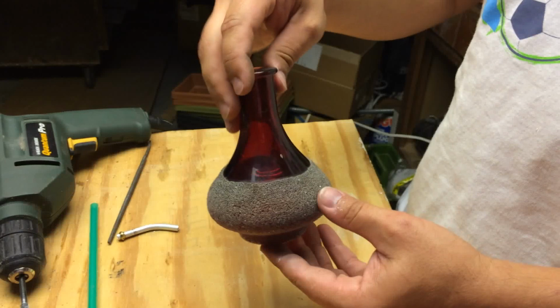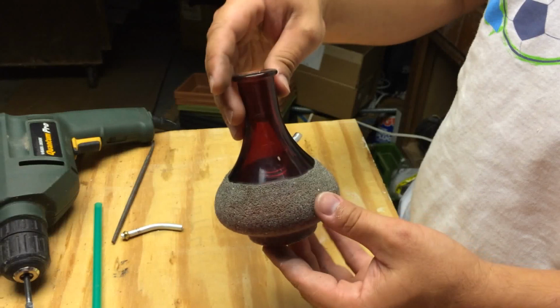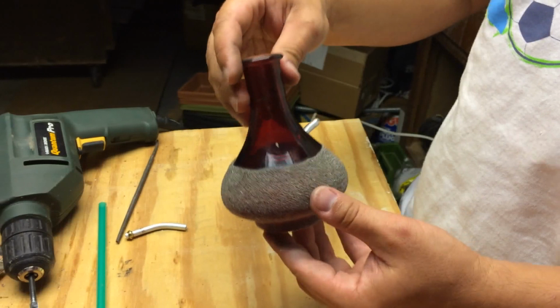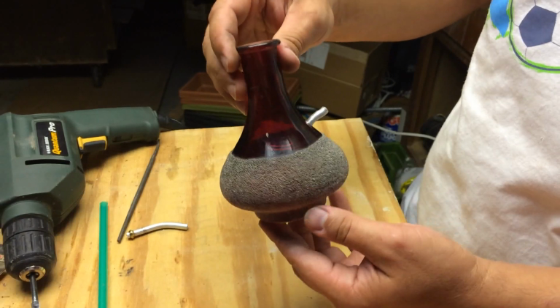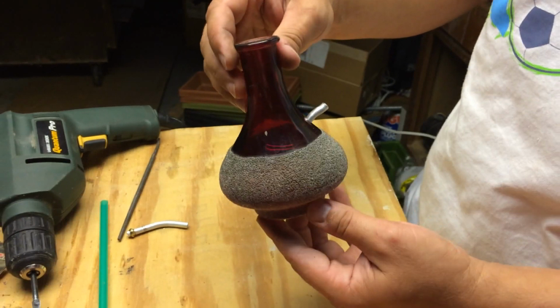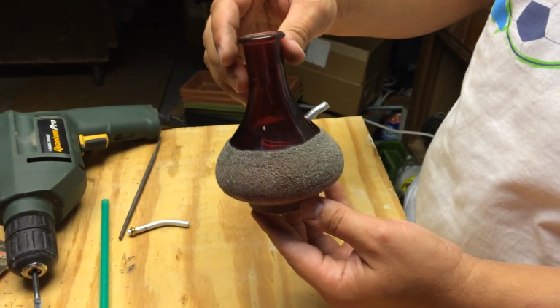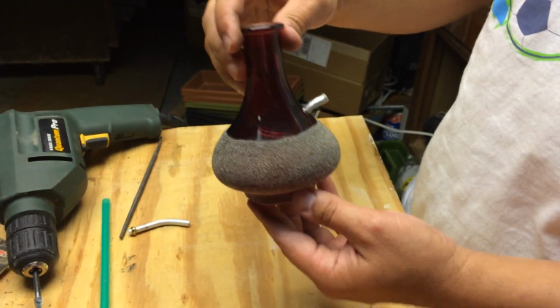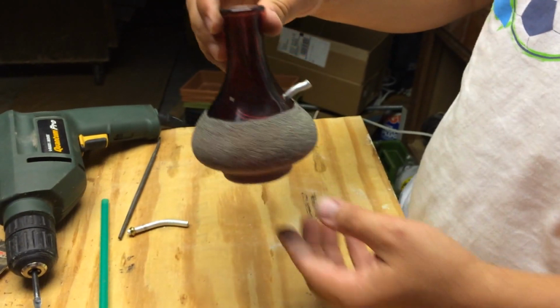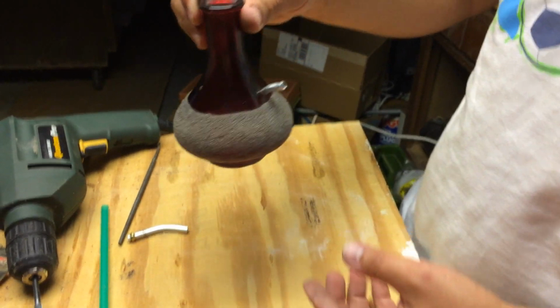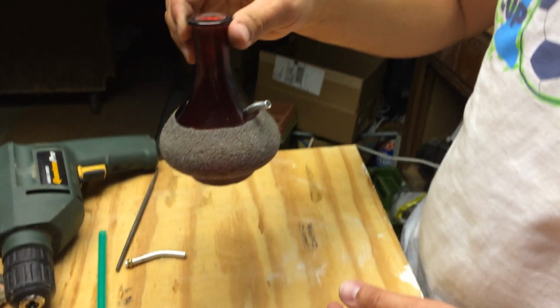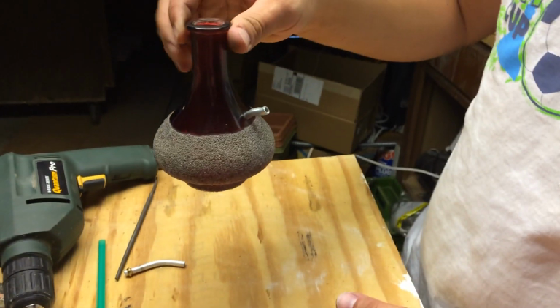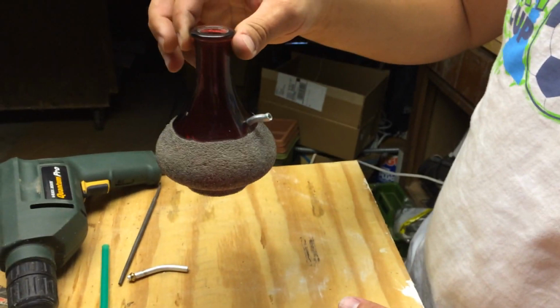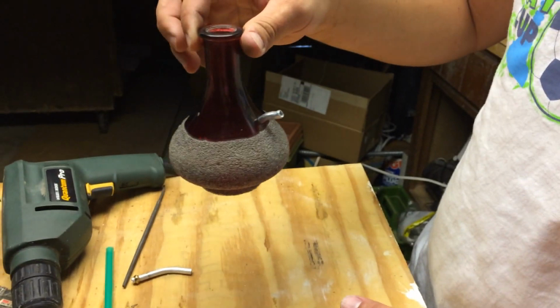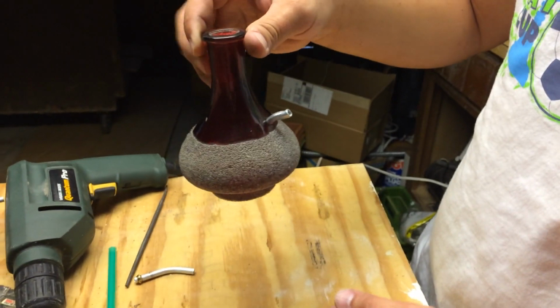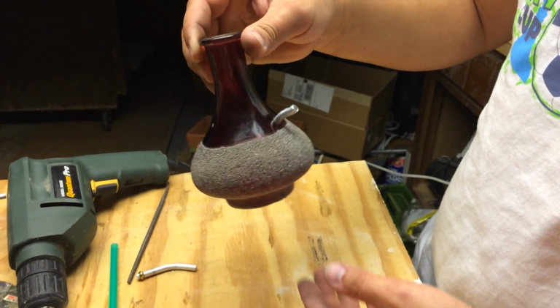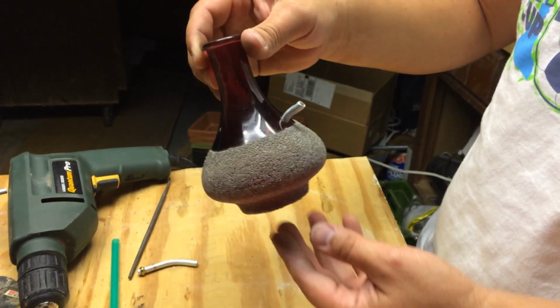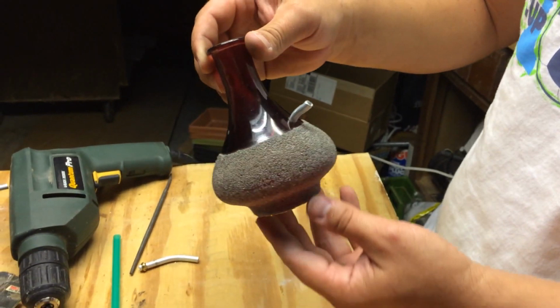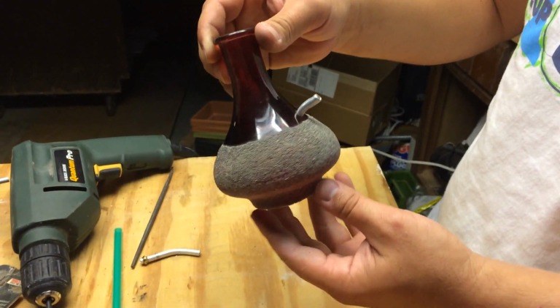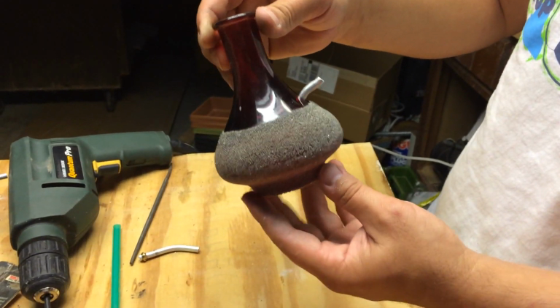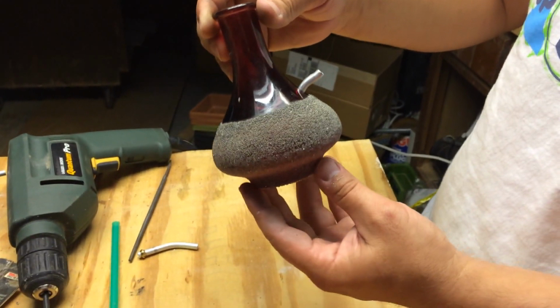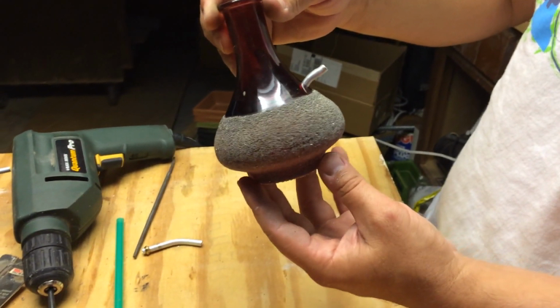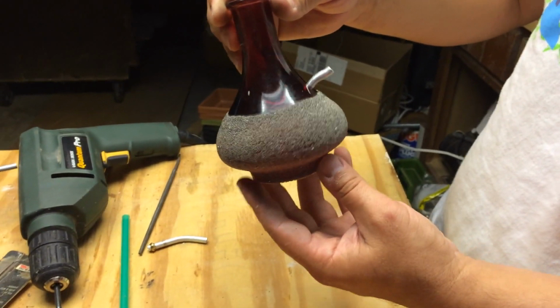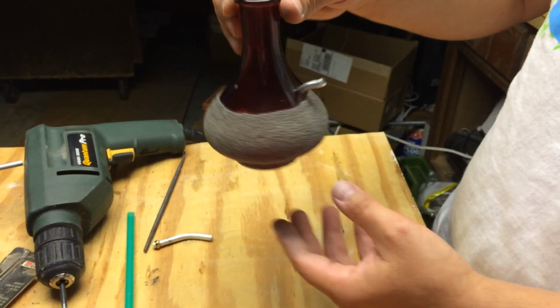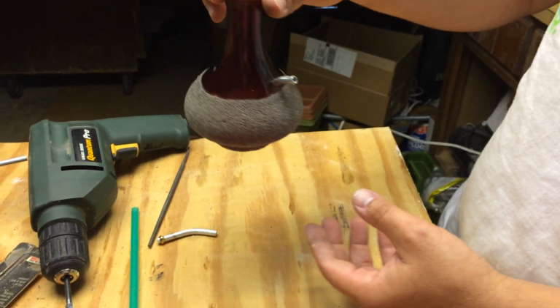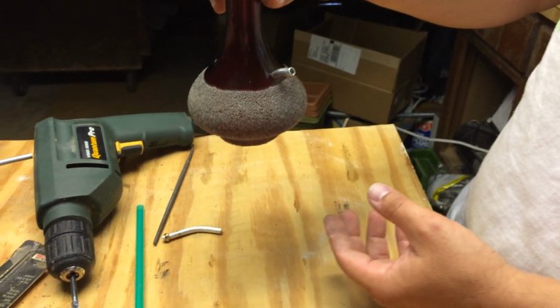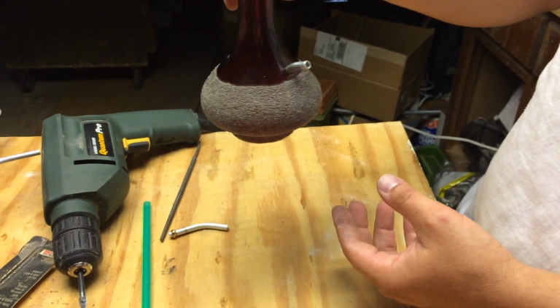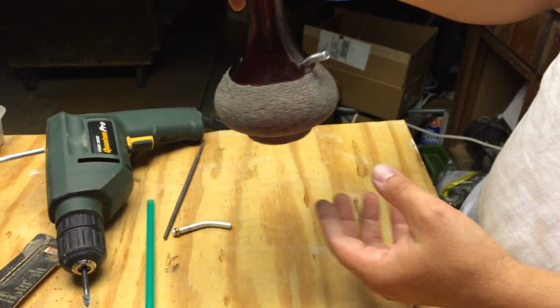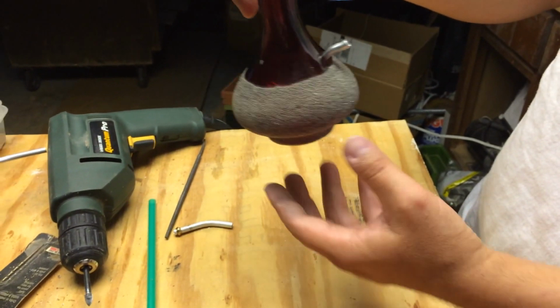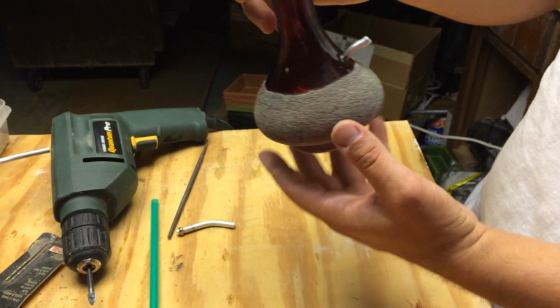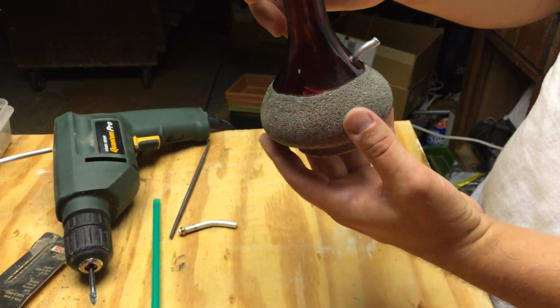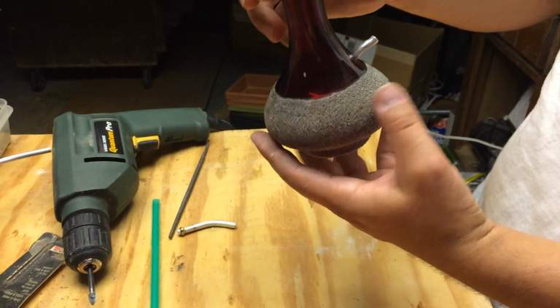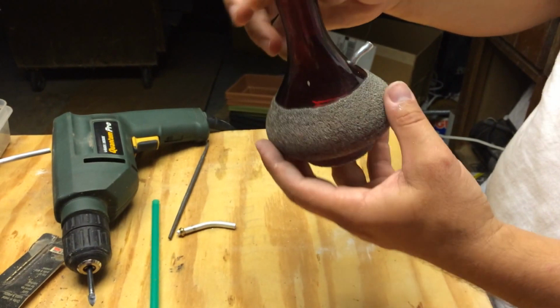I'd like to show you how to make a hummingbird feeder. I tried different options and this one seems to be the best one.